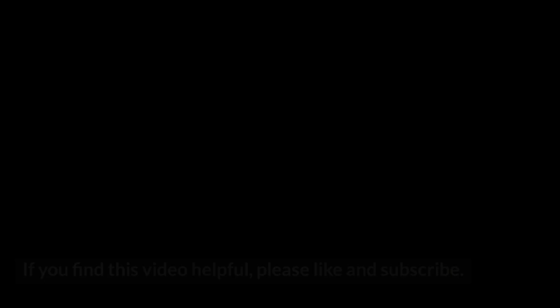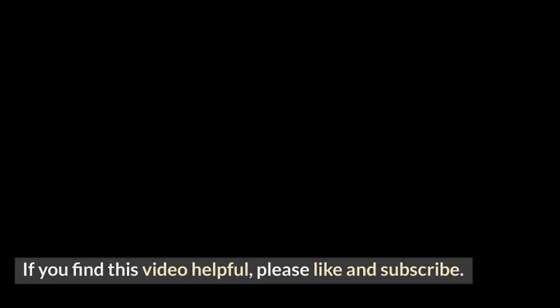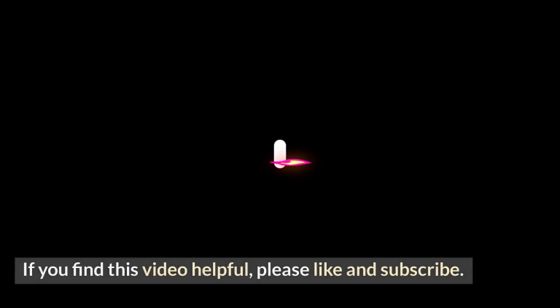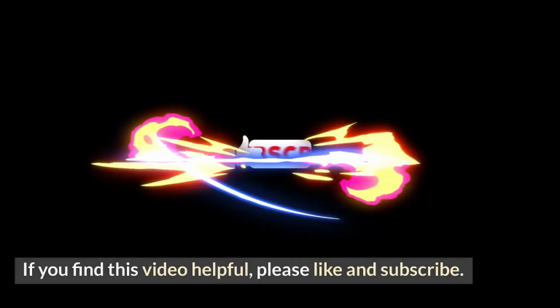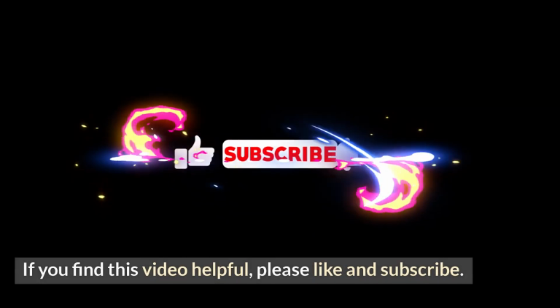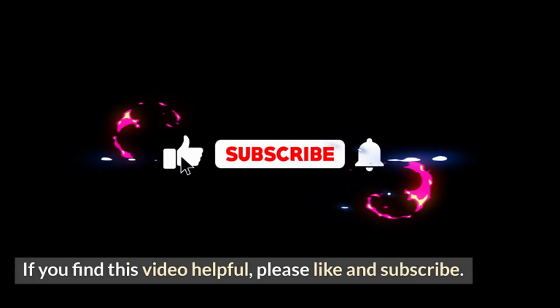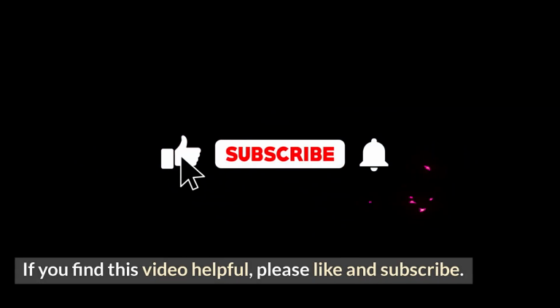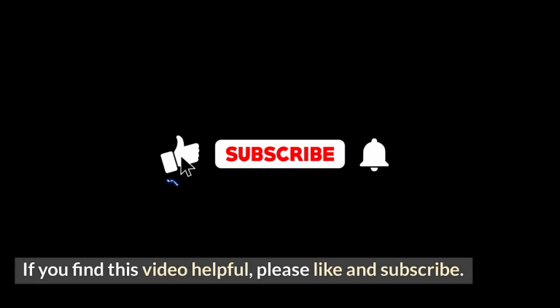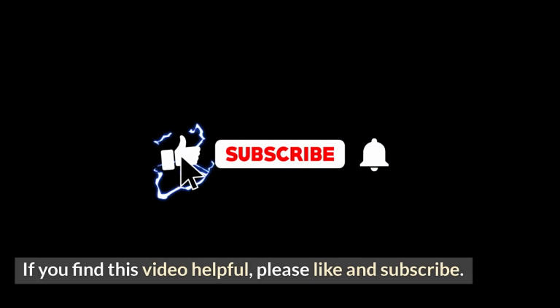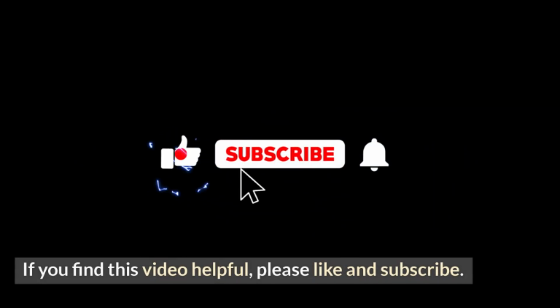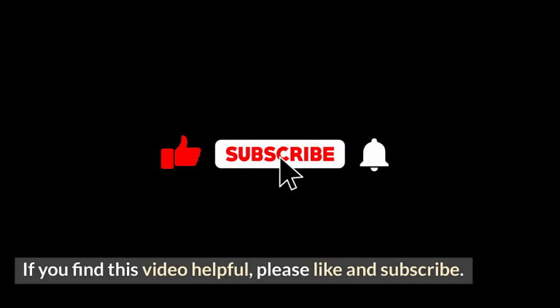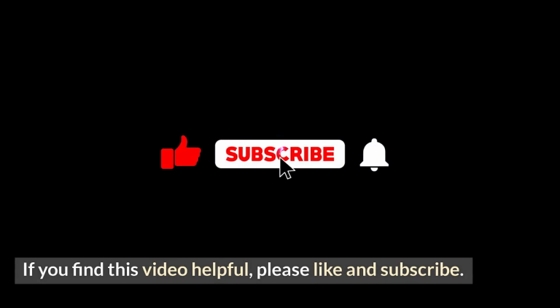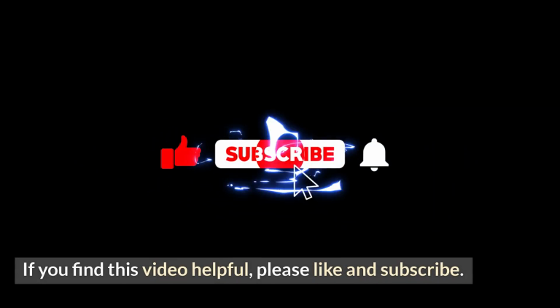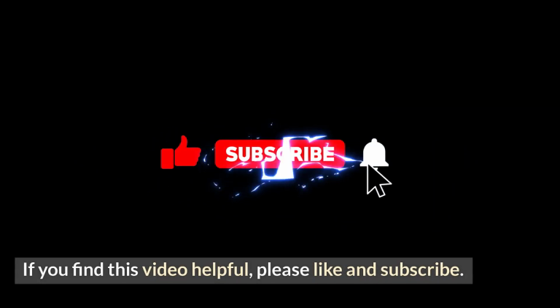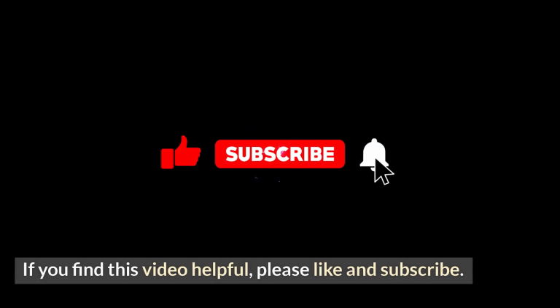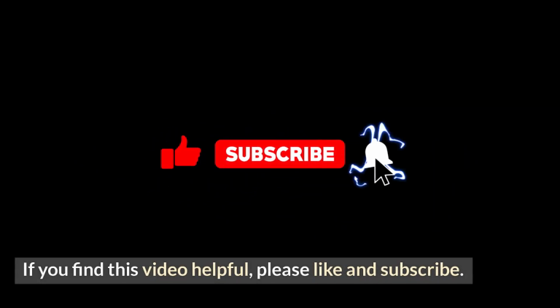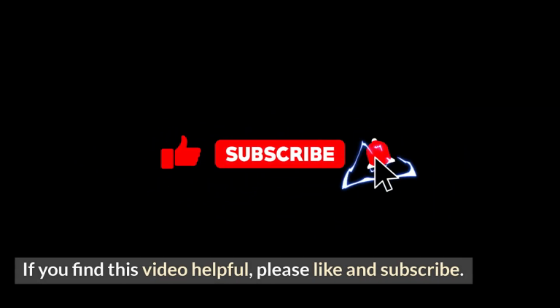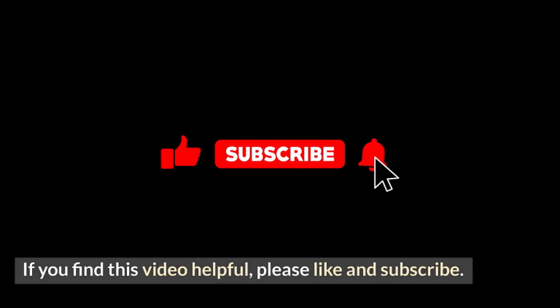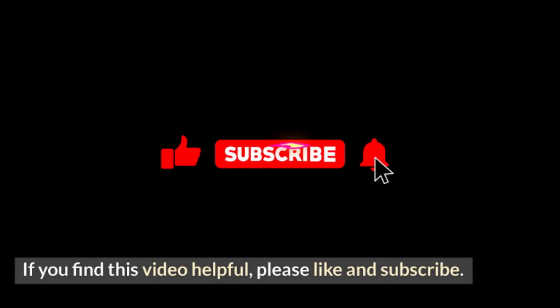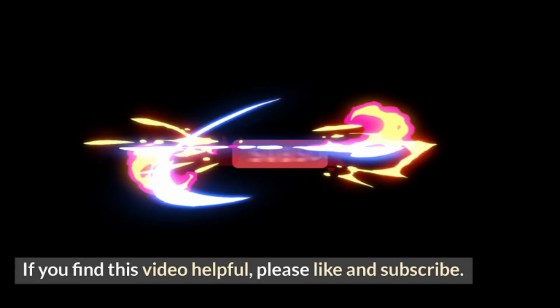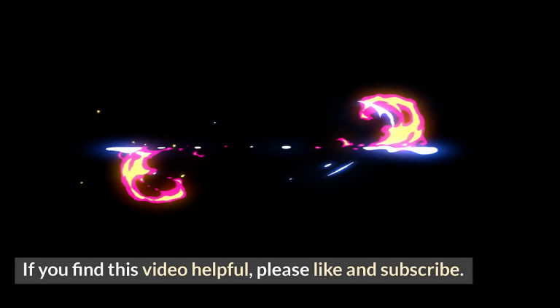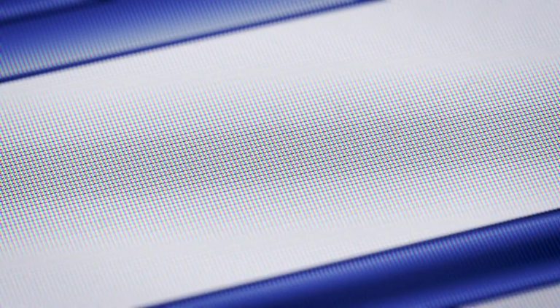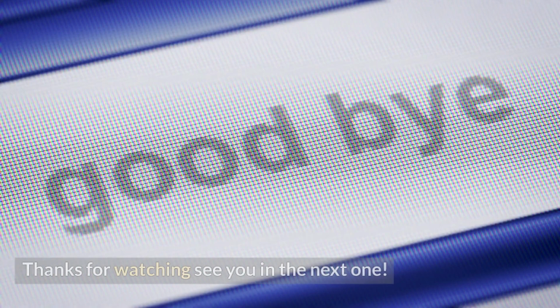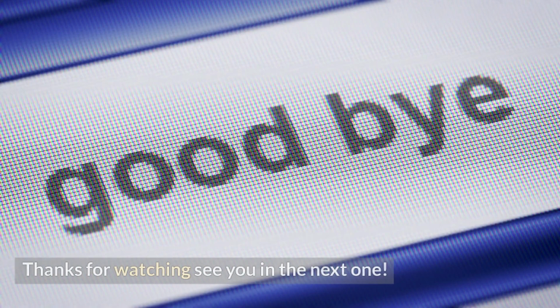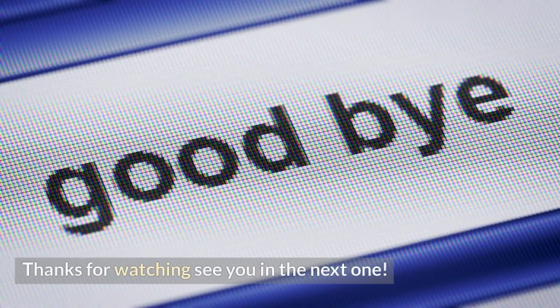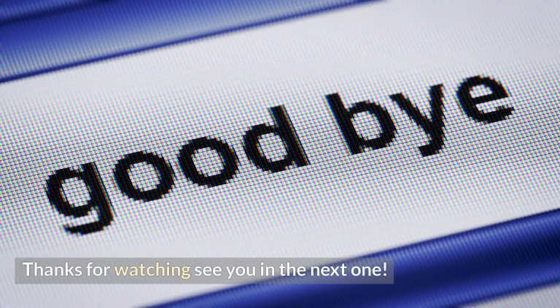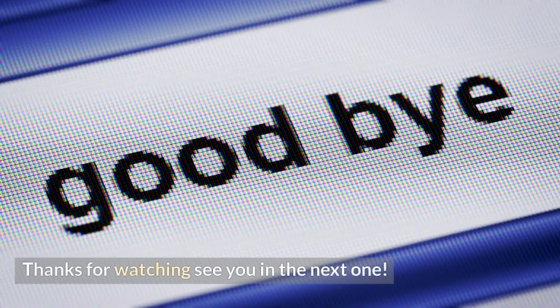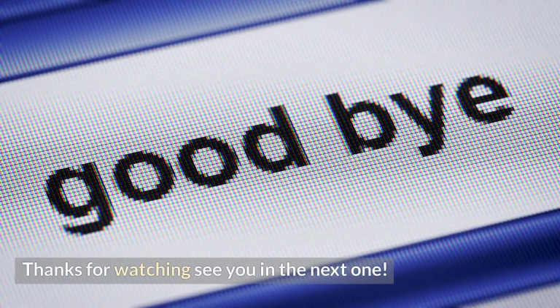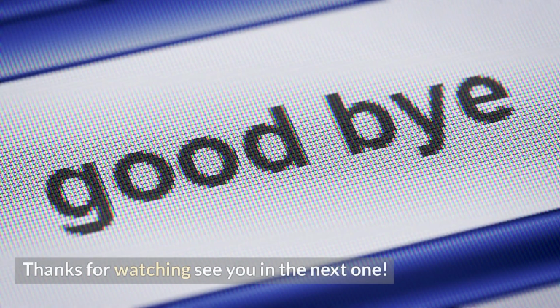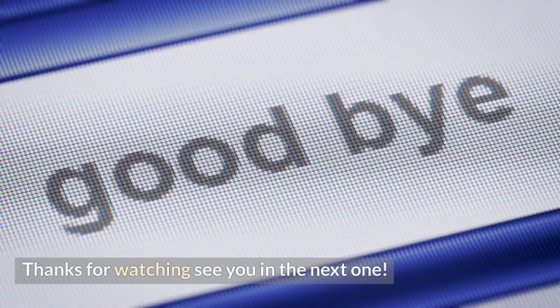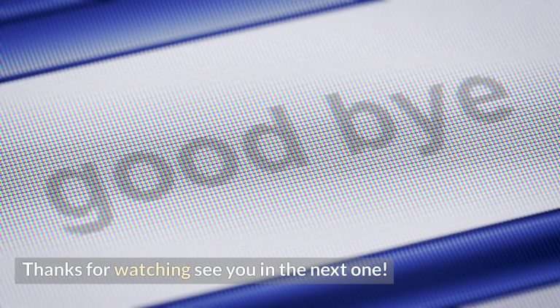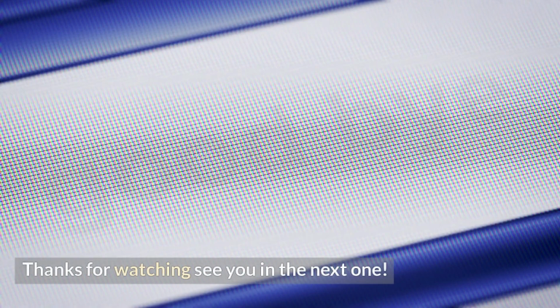If you find this video helpful, please like and subscribe. Thanks for watching. See you in the next one.